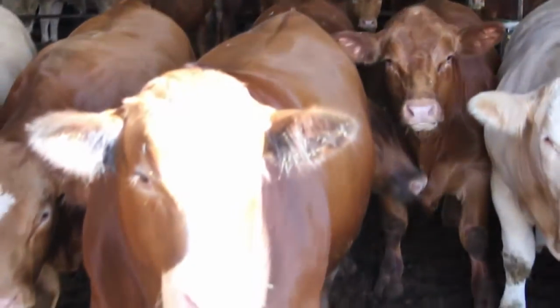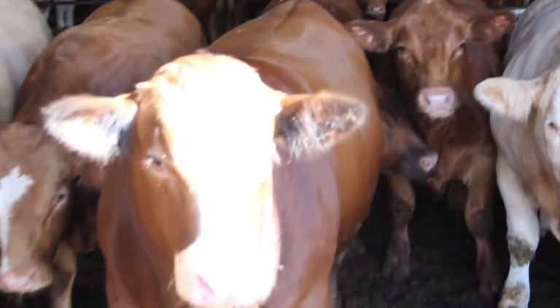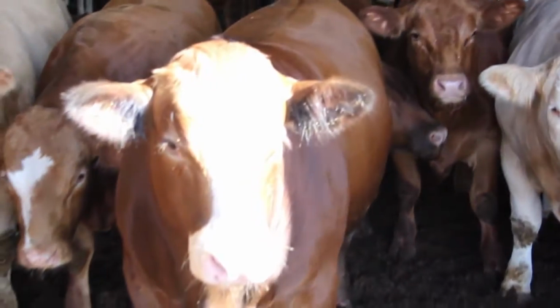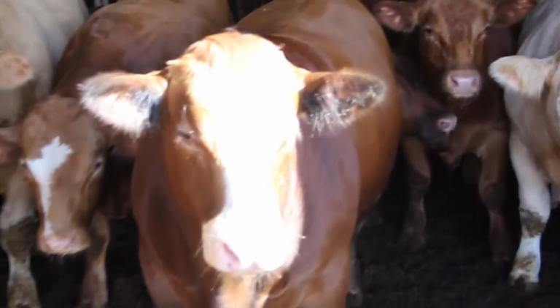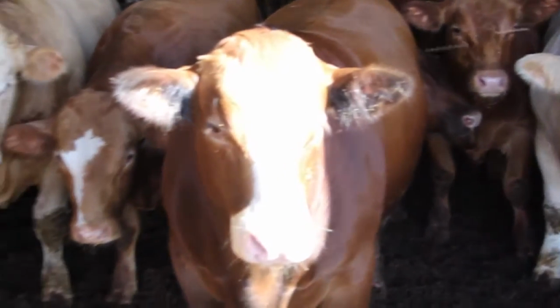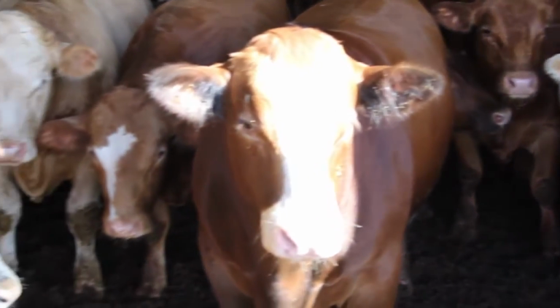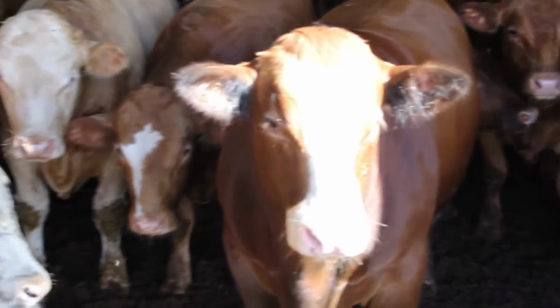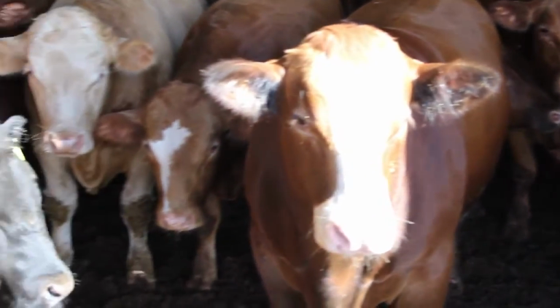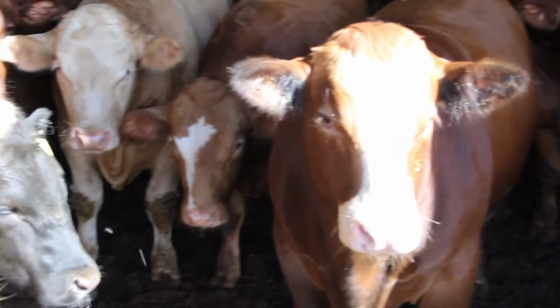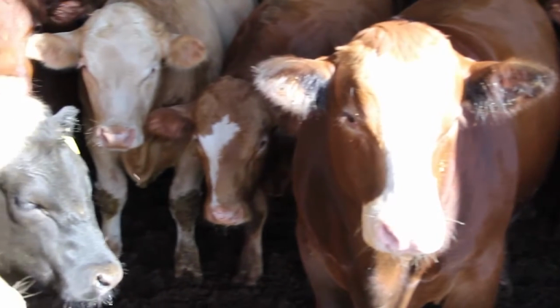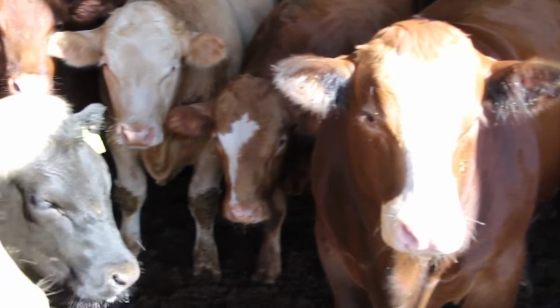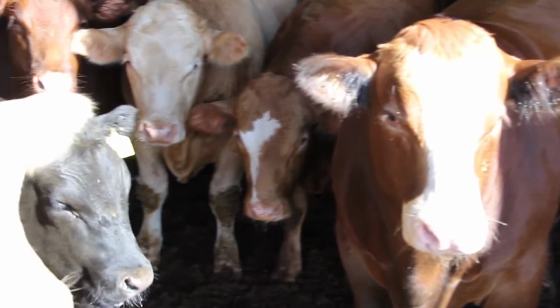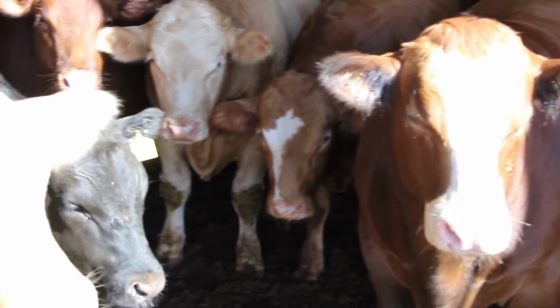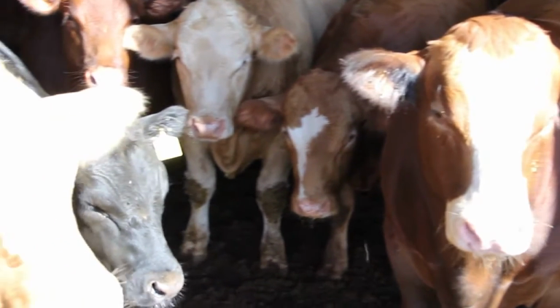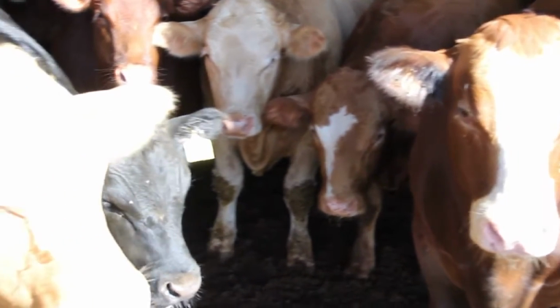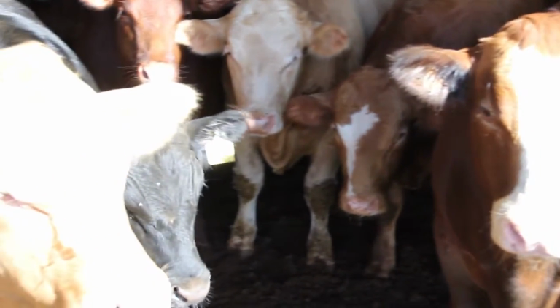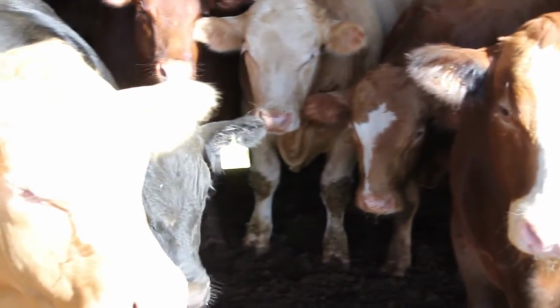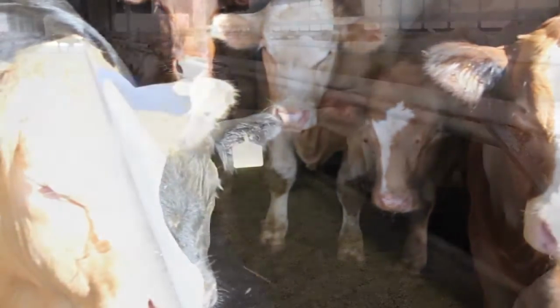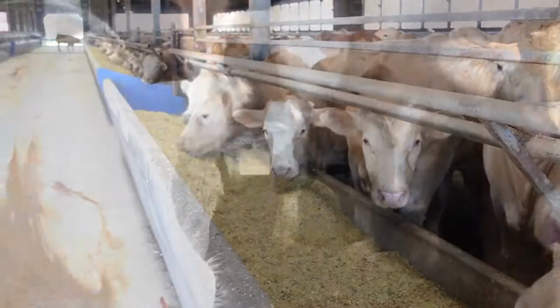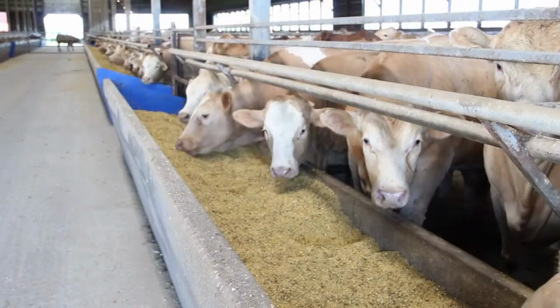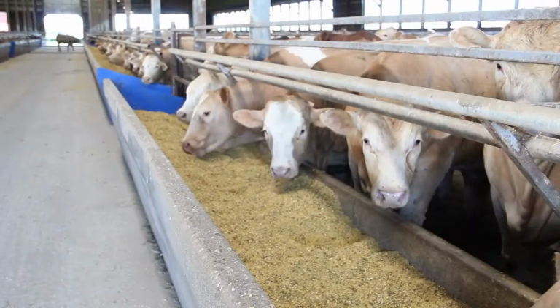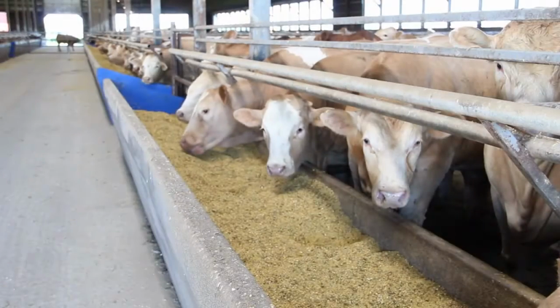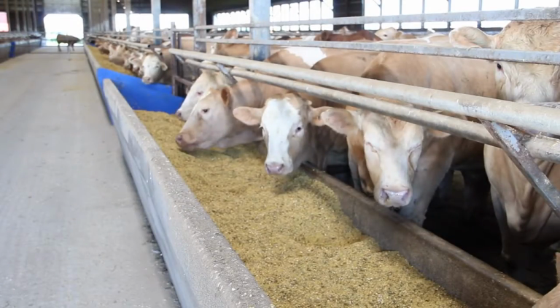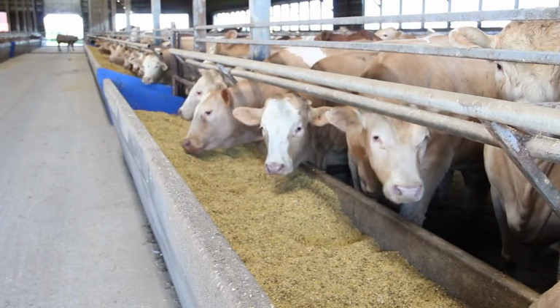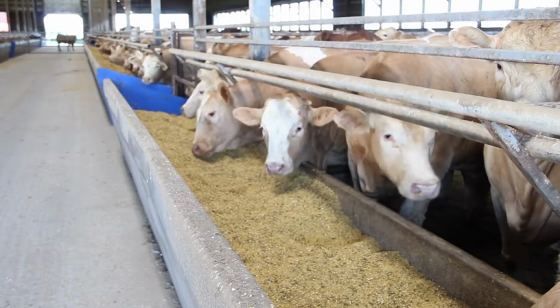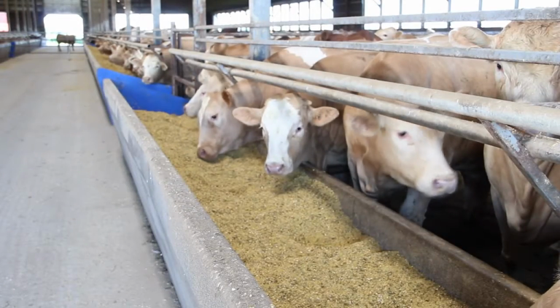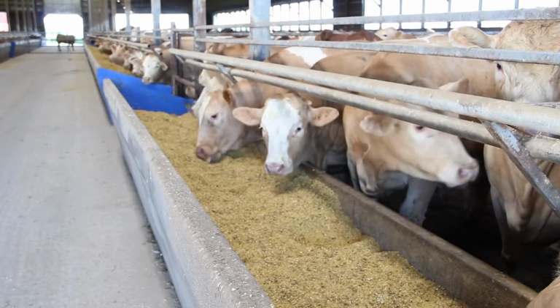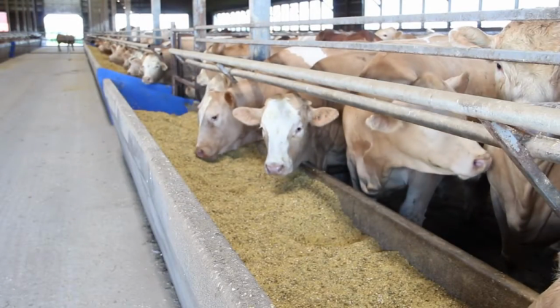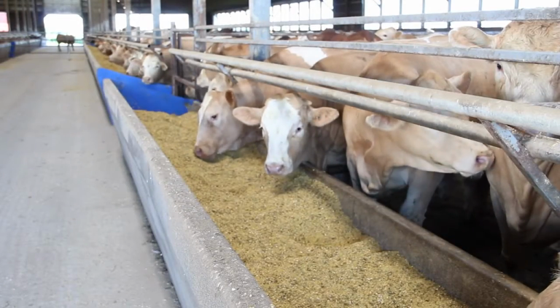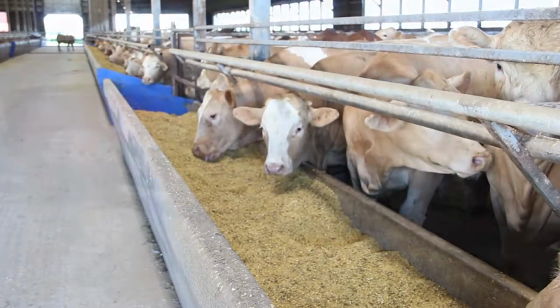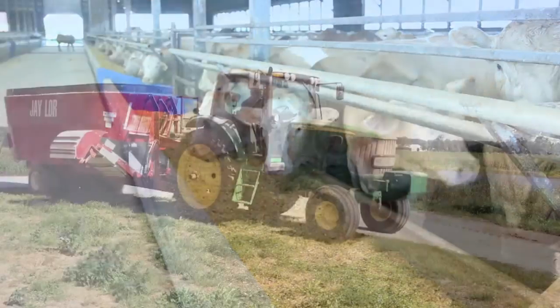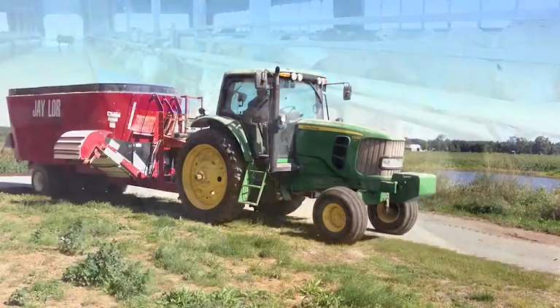Very pleased. We've had two mixers from Jaylor. The past seven years, all we've used is Jaylor mixers.